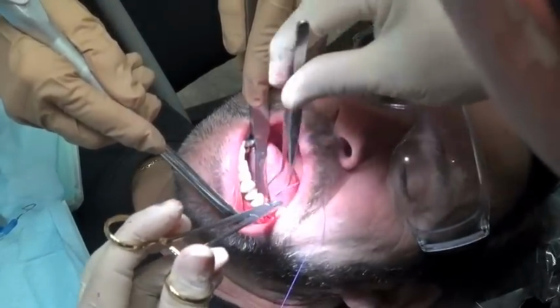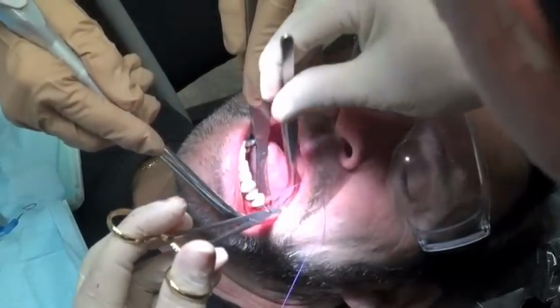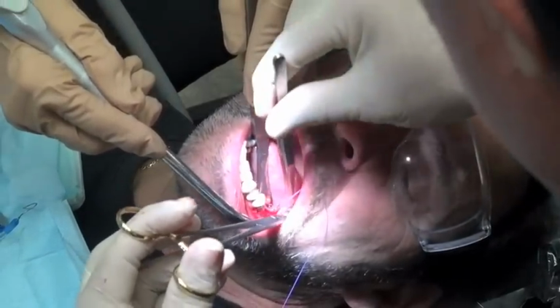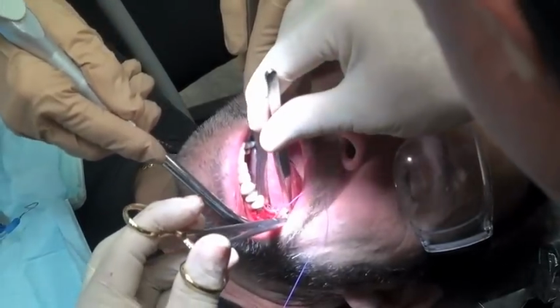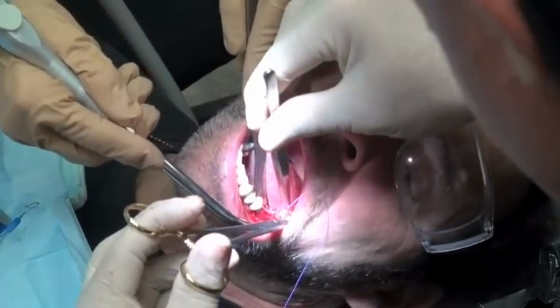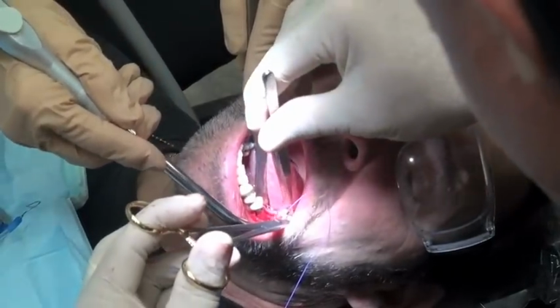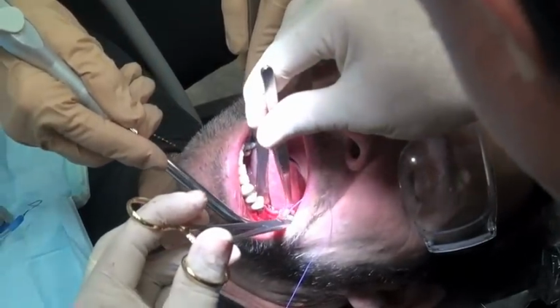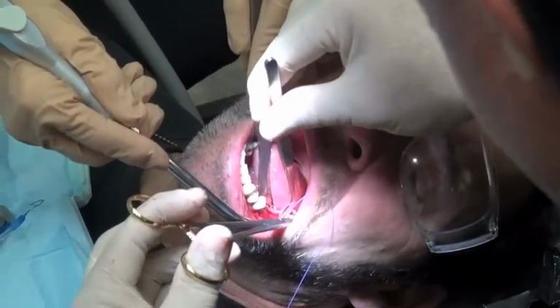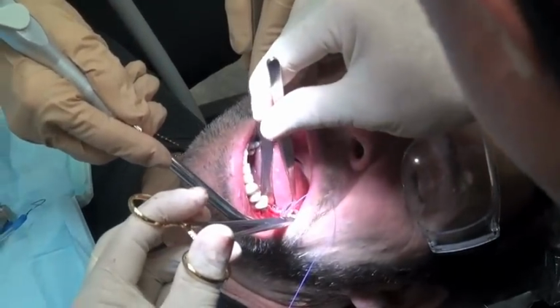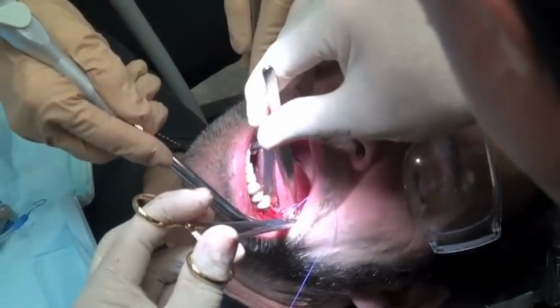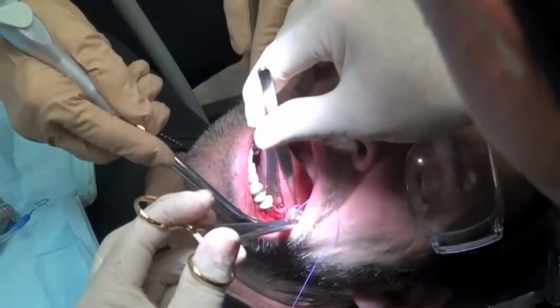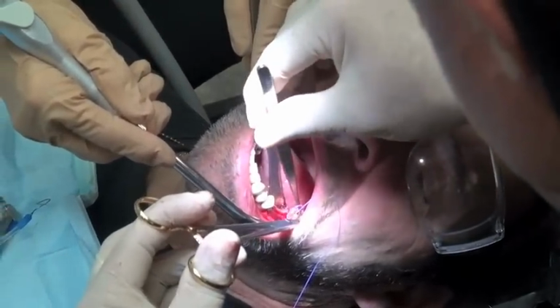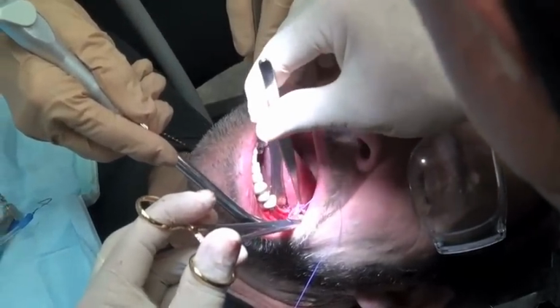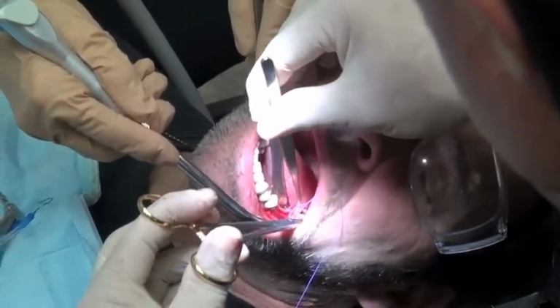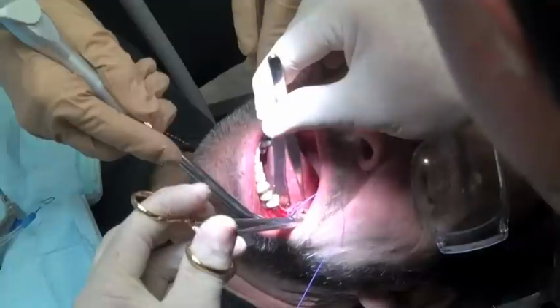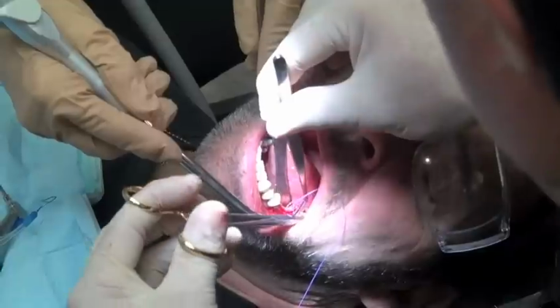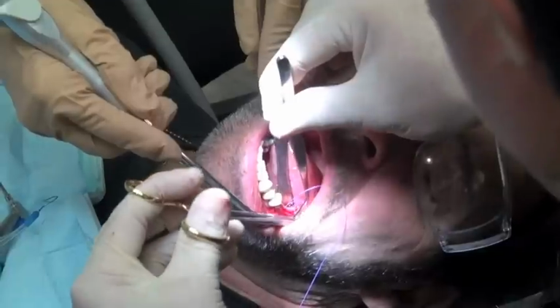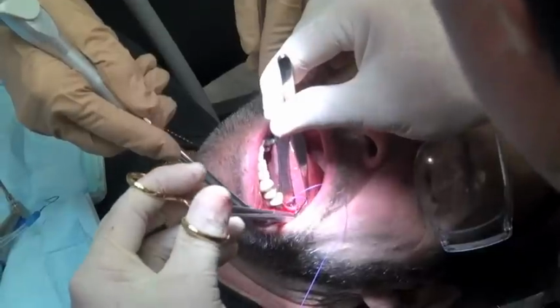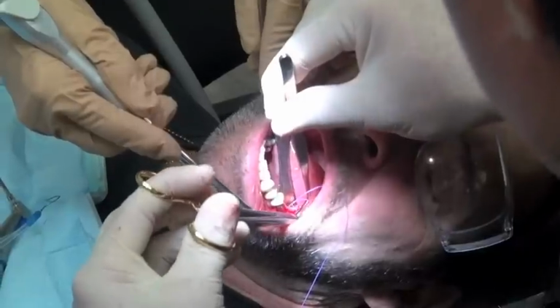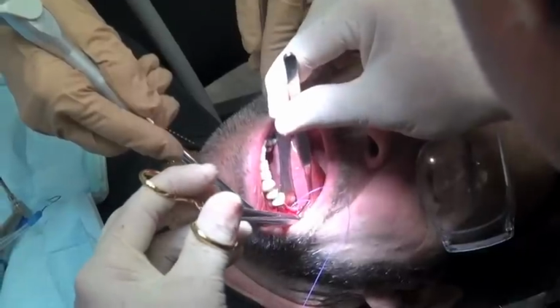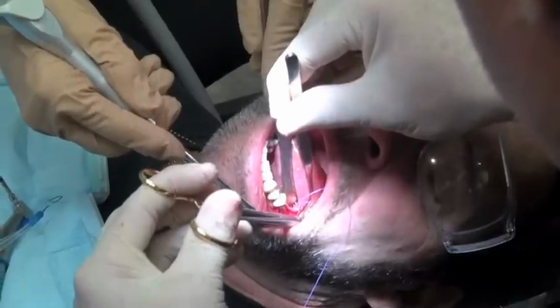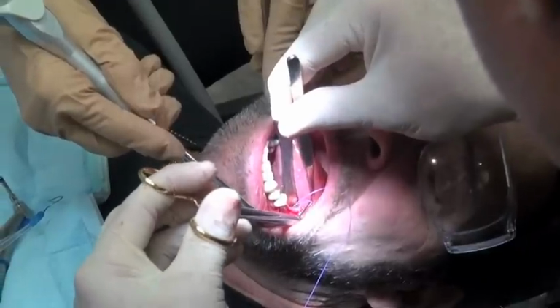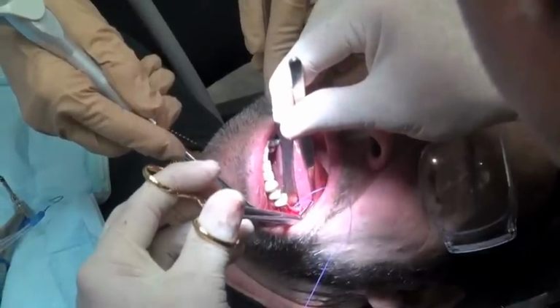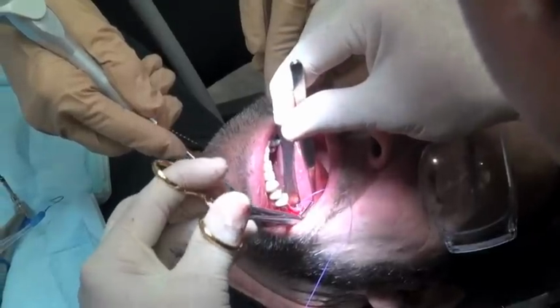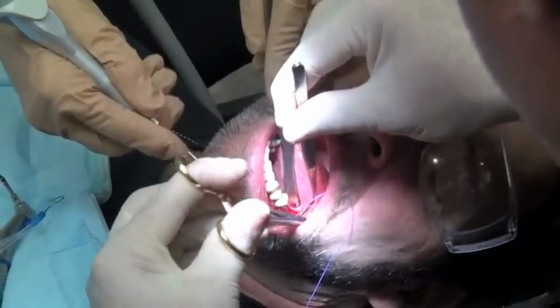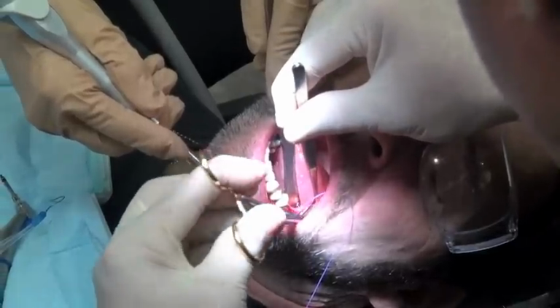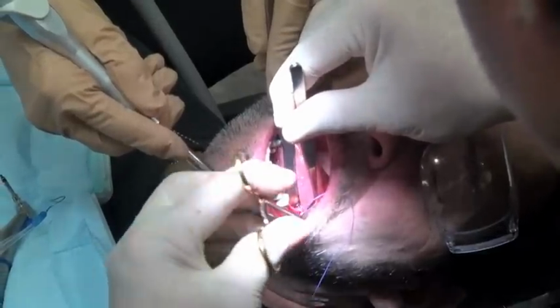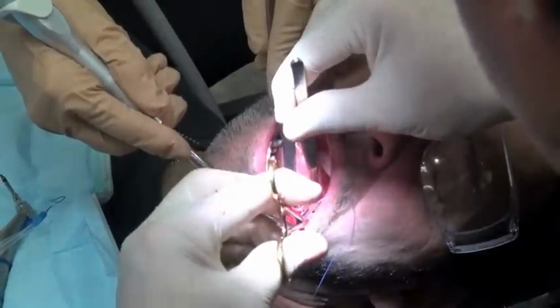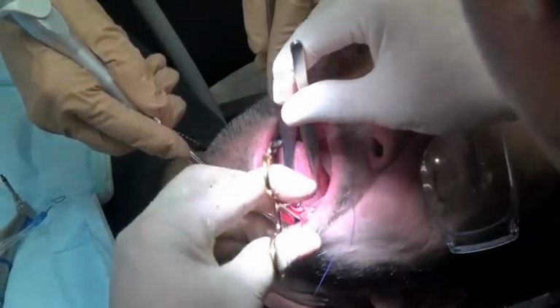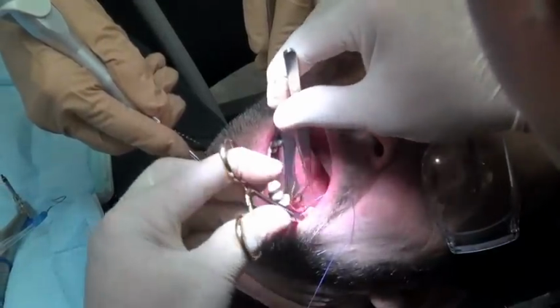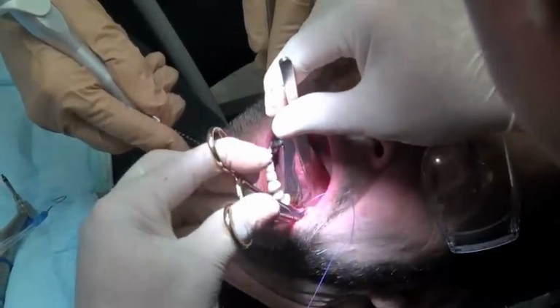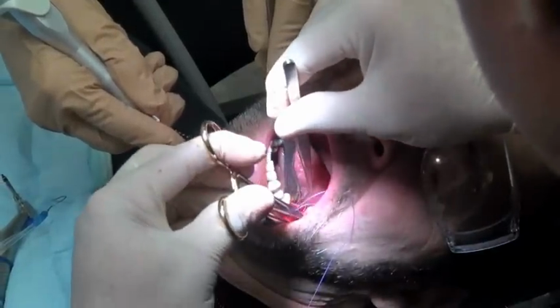This is Dr. Scott McLean, and this has been a YouTube presentation about implant dentistry.